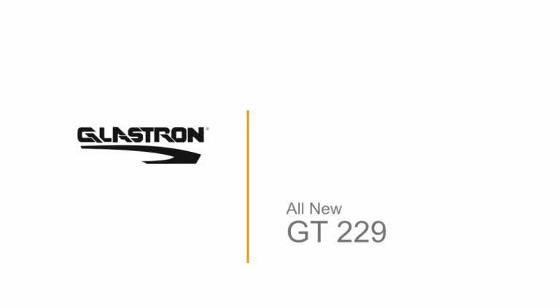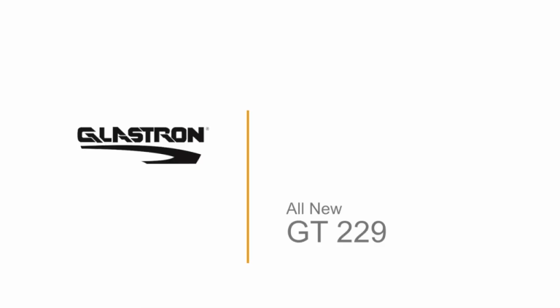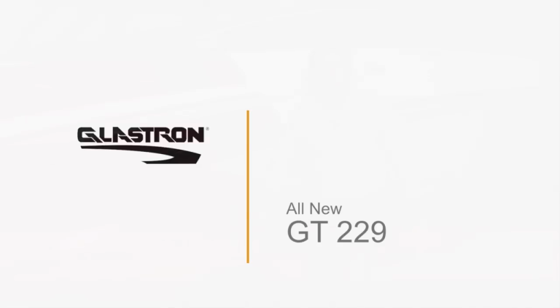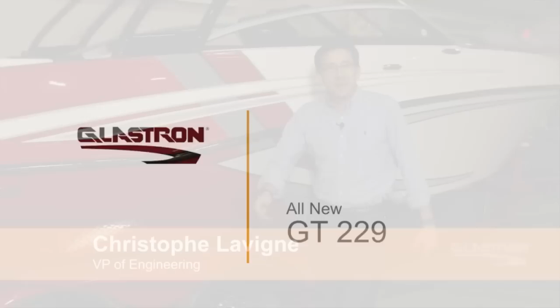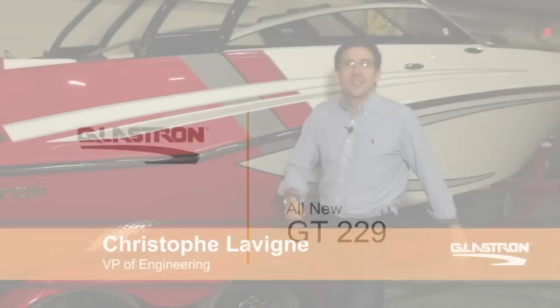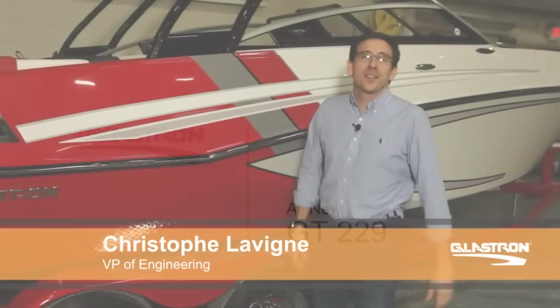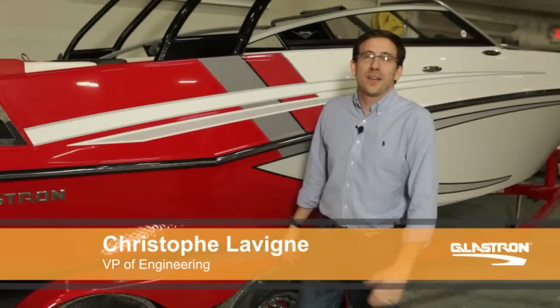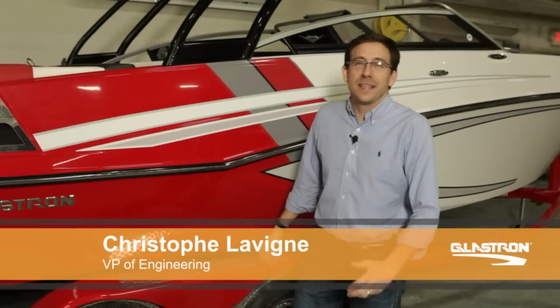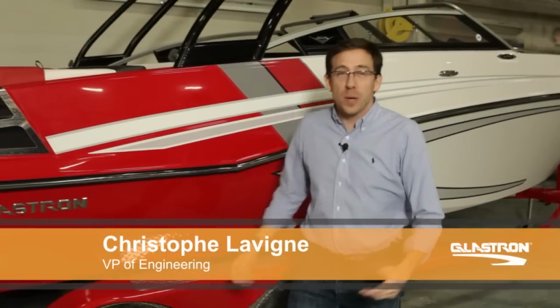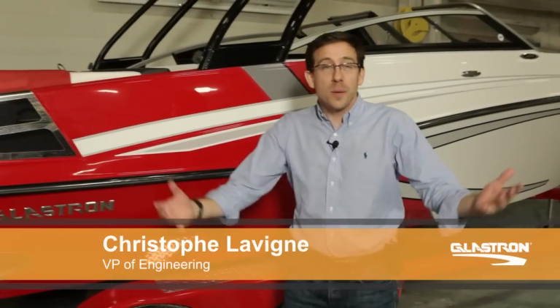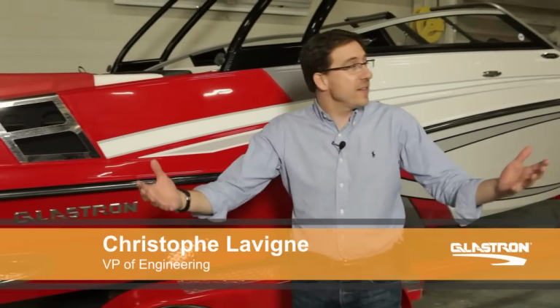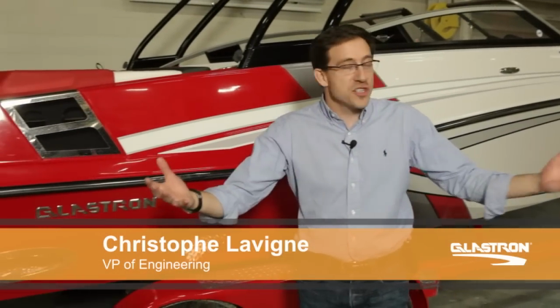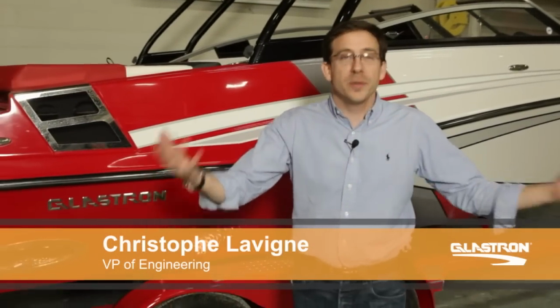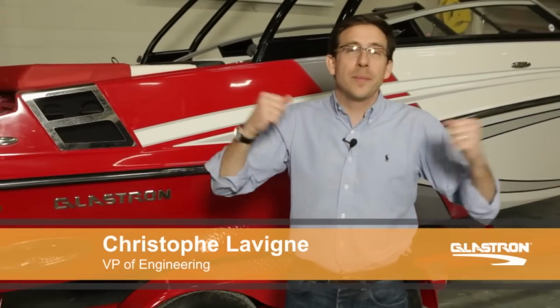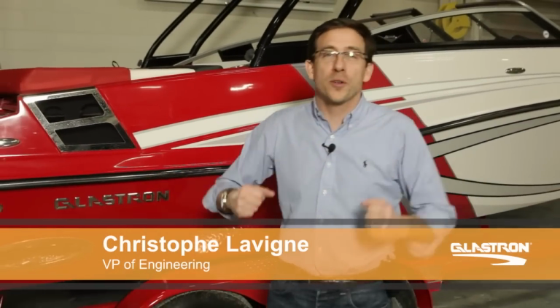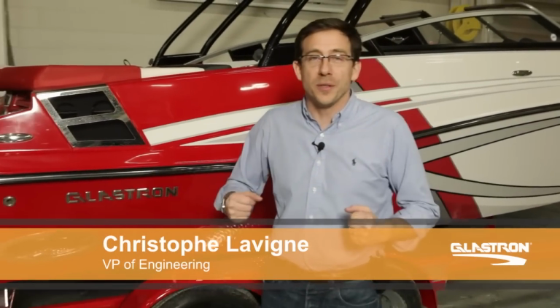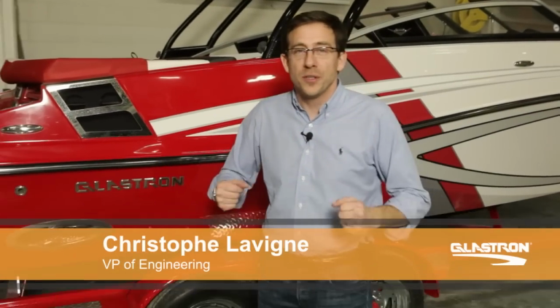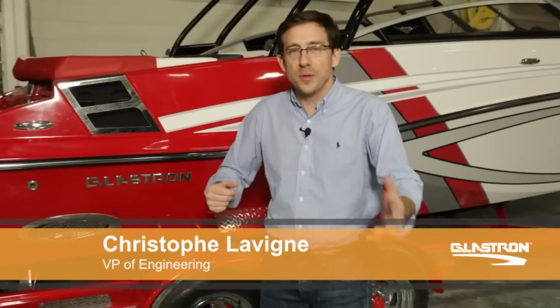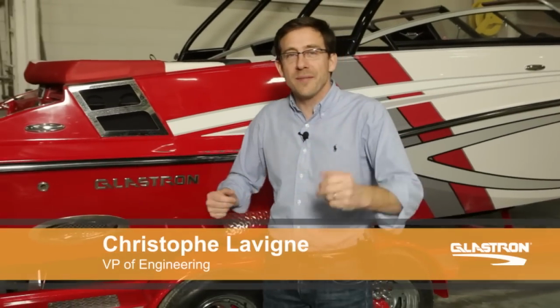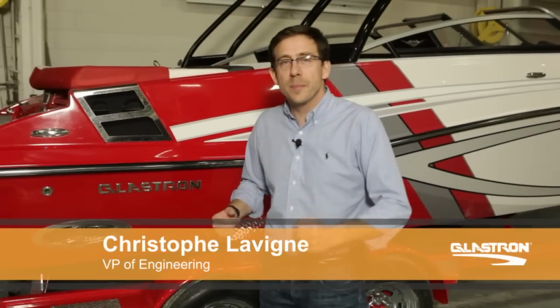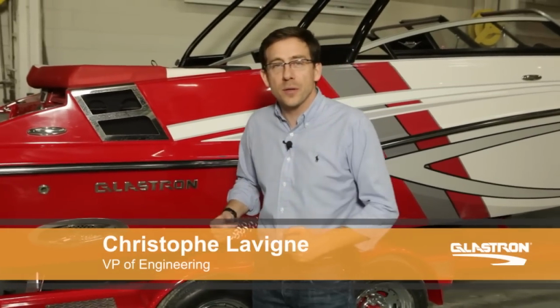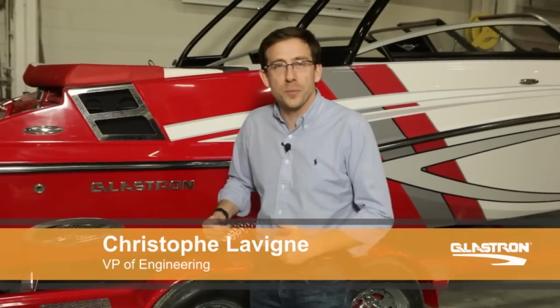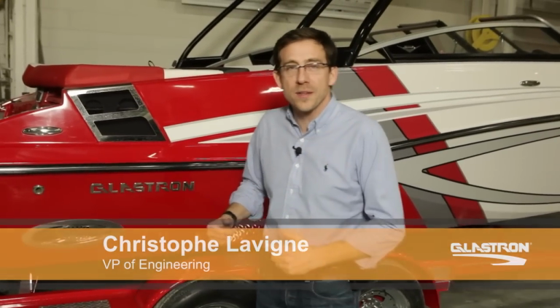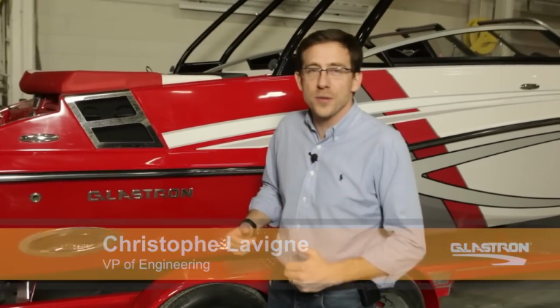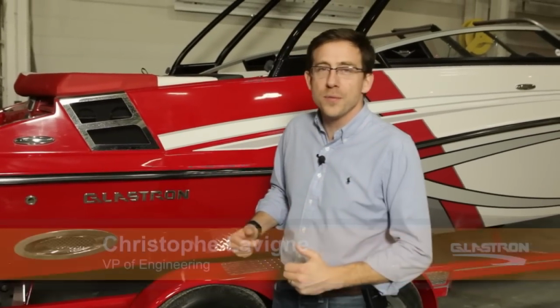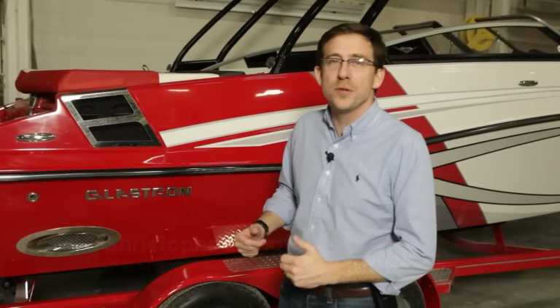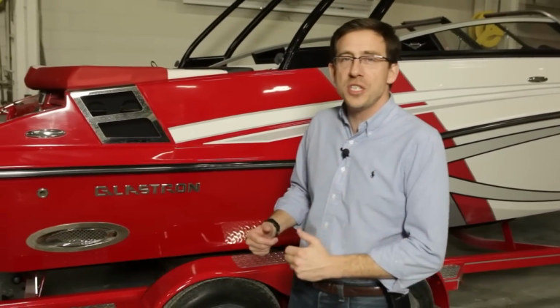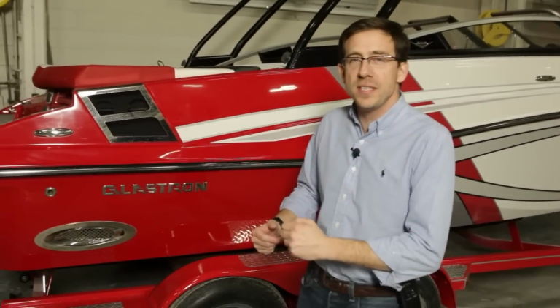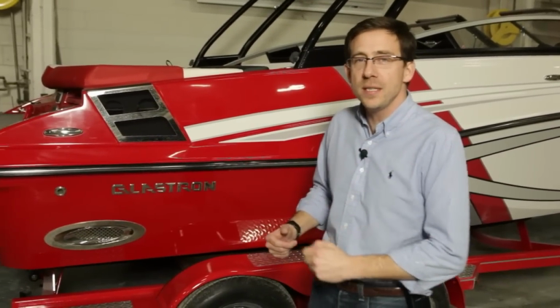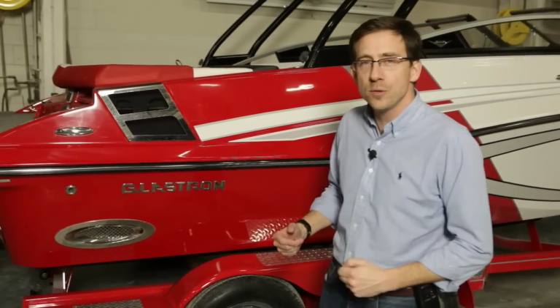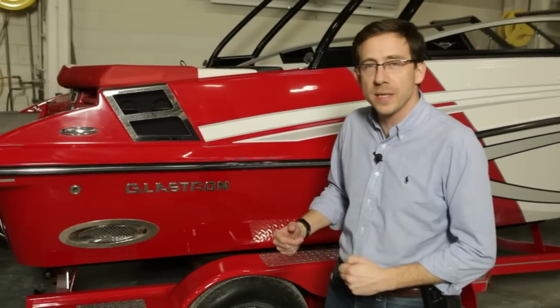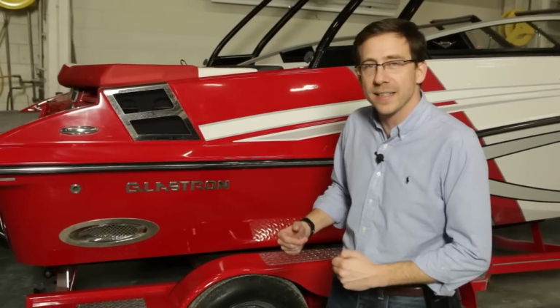Hello, my name is Christophe Leving. Welcome to the engineering department. Today I'm very proud to present you the new GT 229.